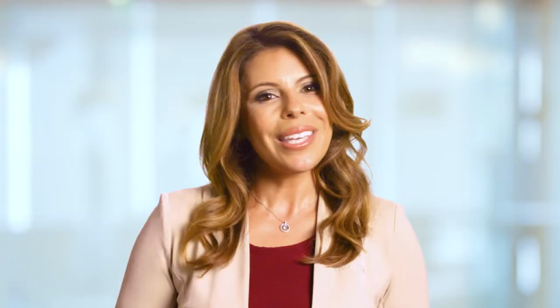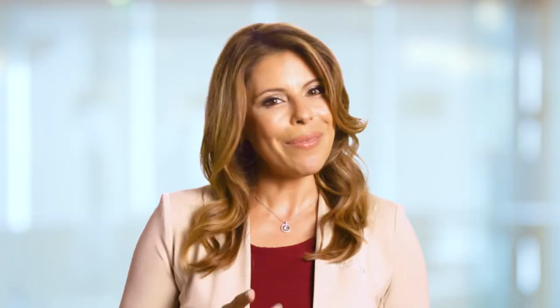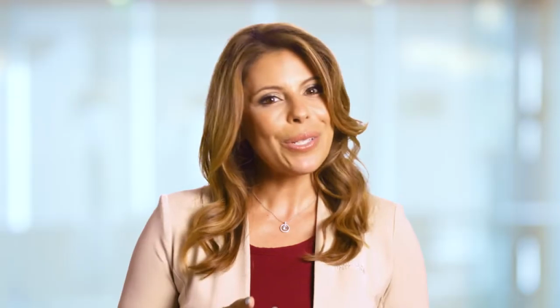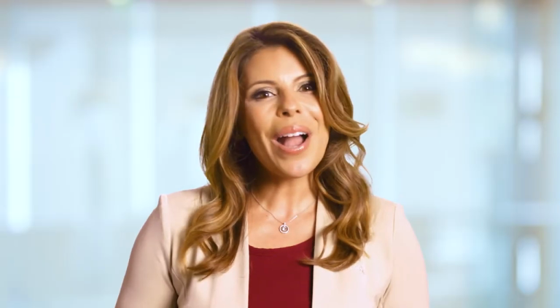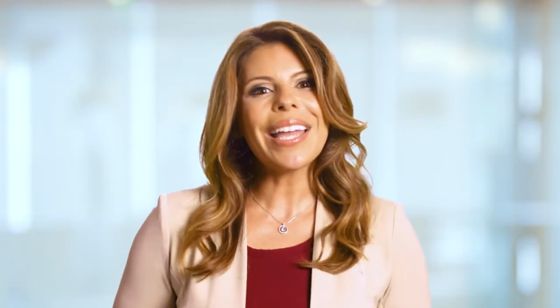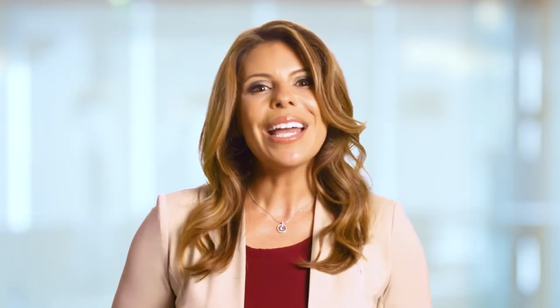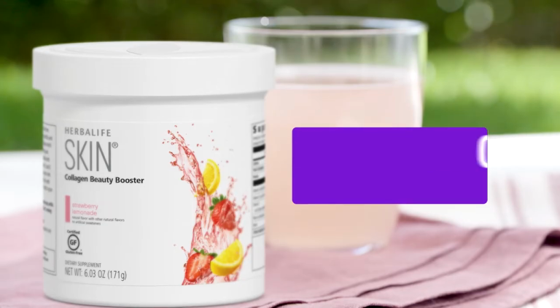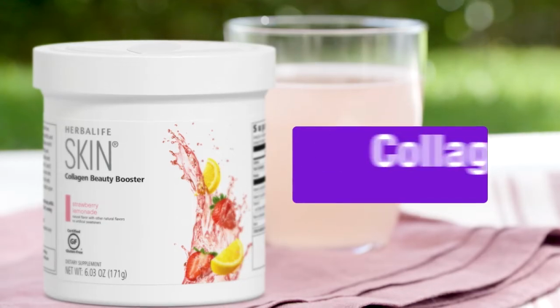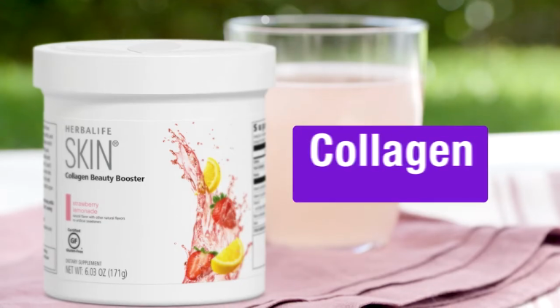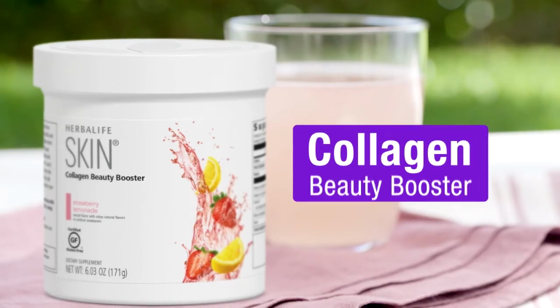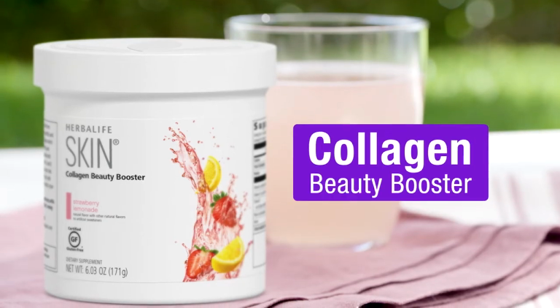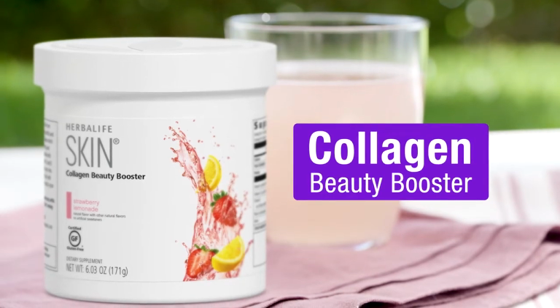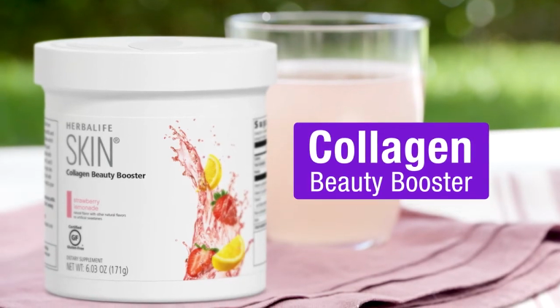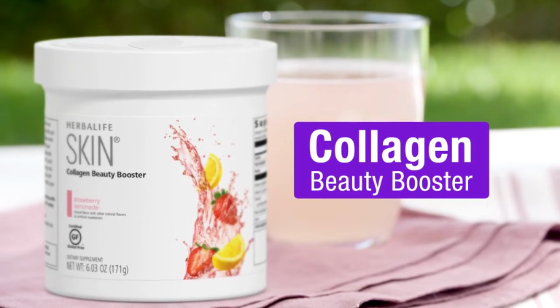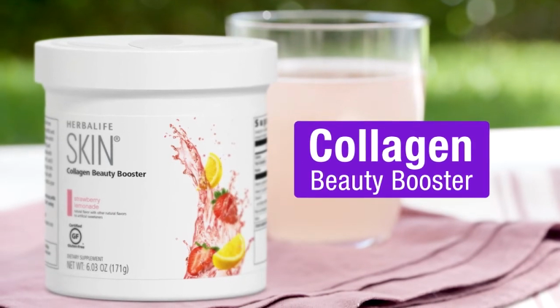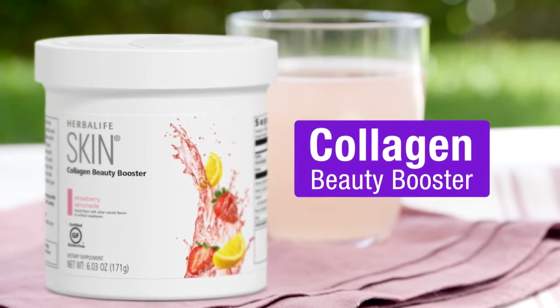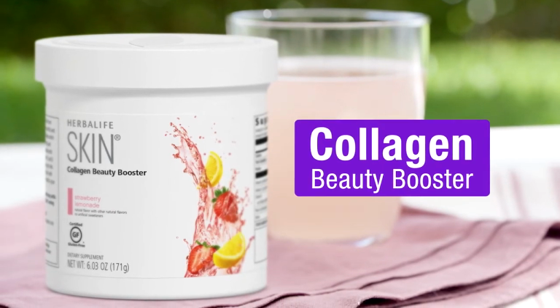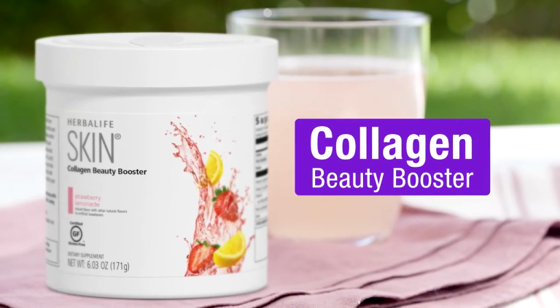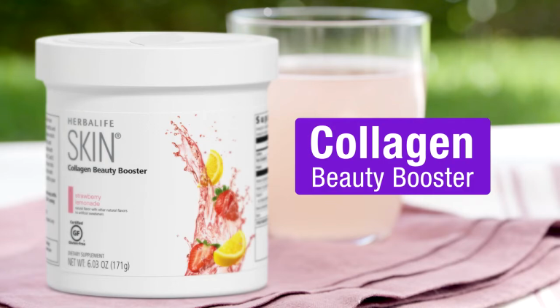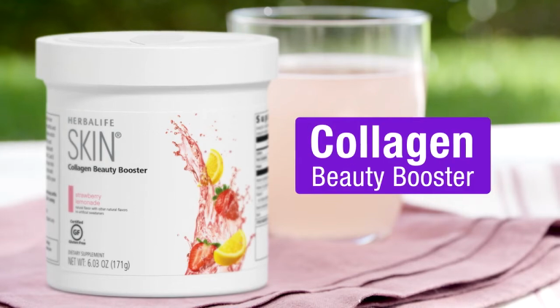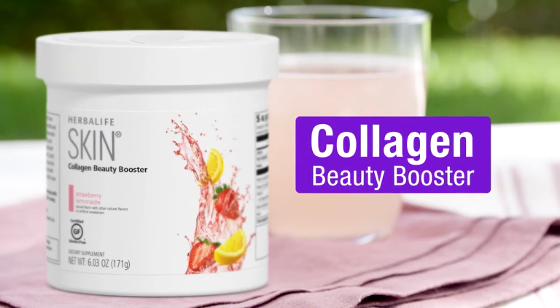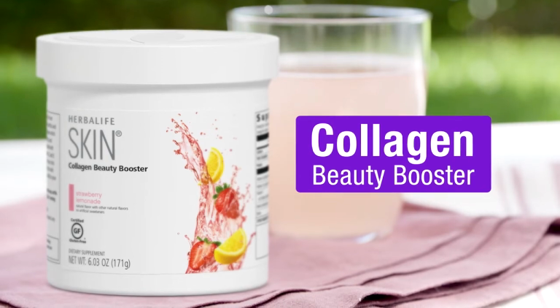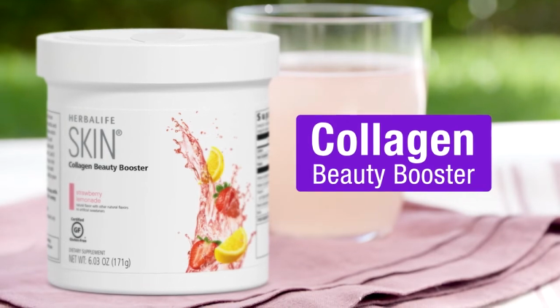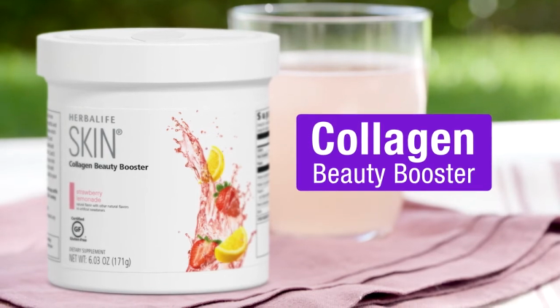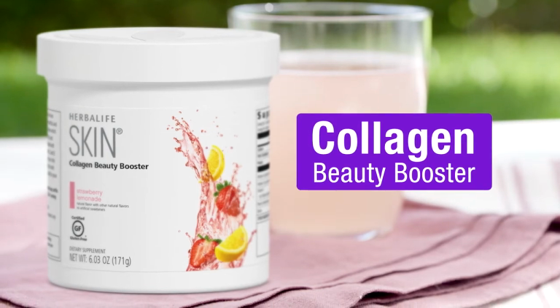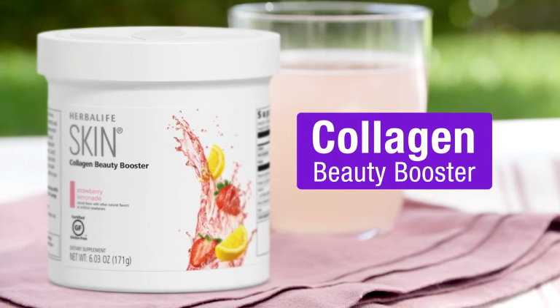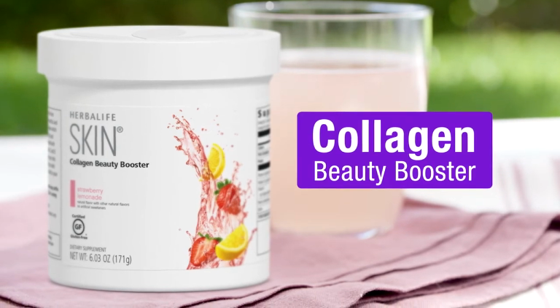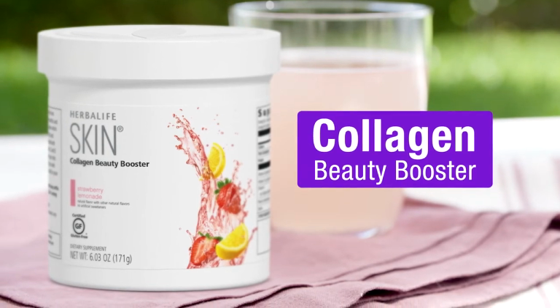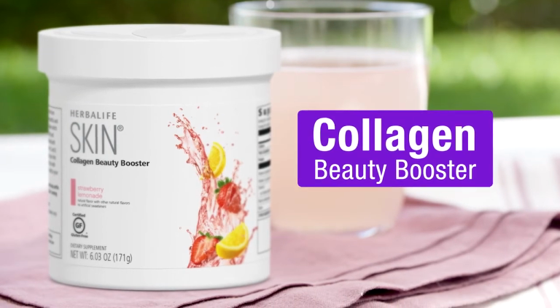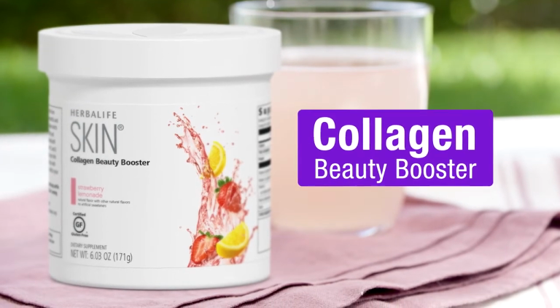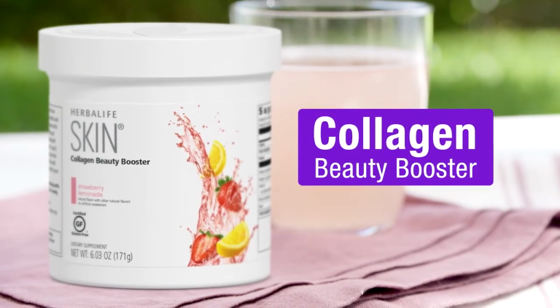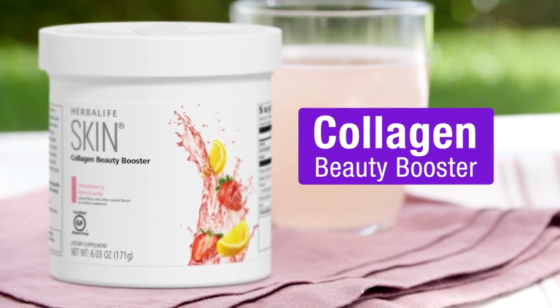Give it a try. Herbalife Skin Collagen Beauty Booster will help you shine from the inside out.